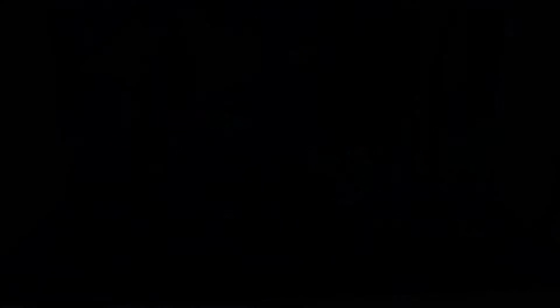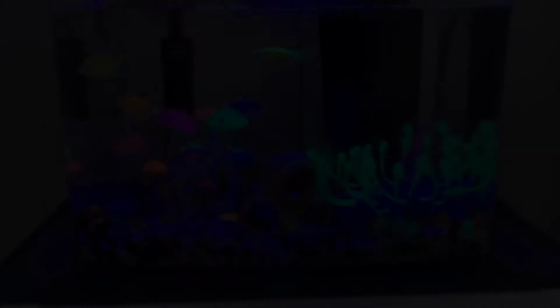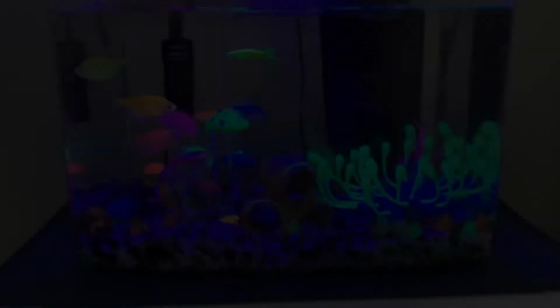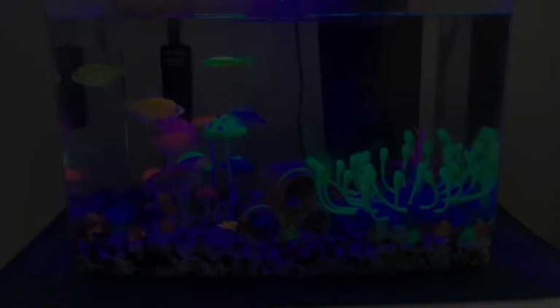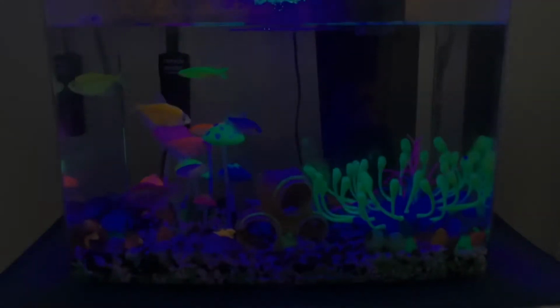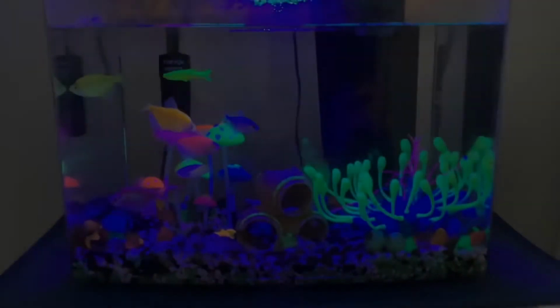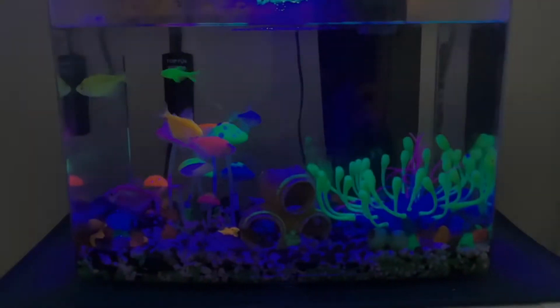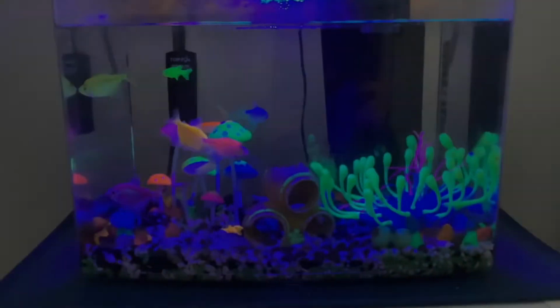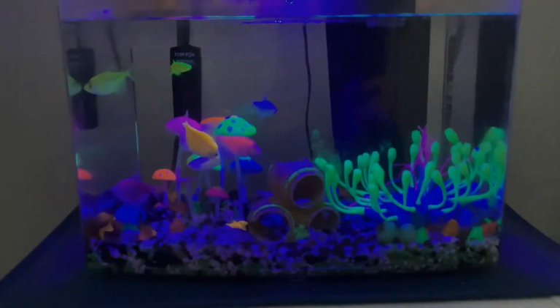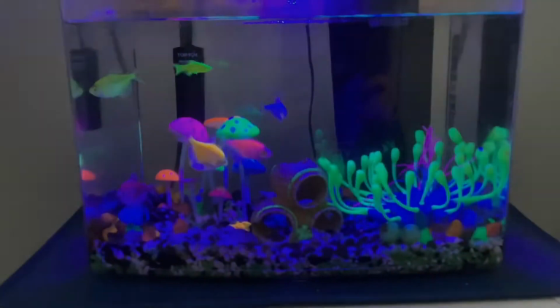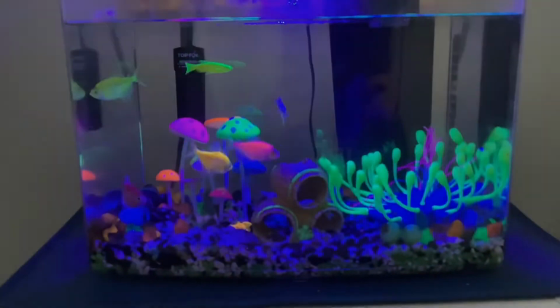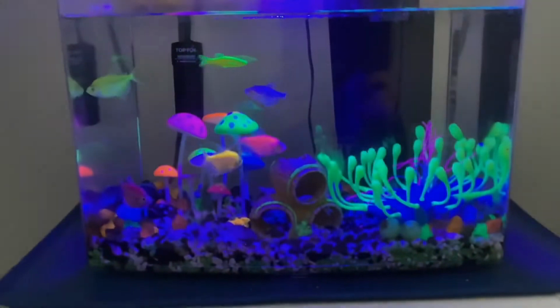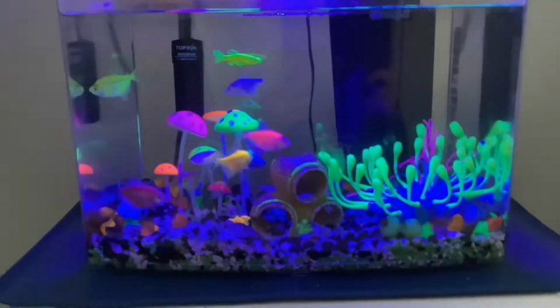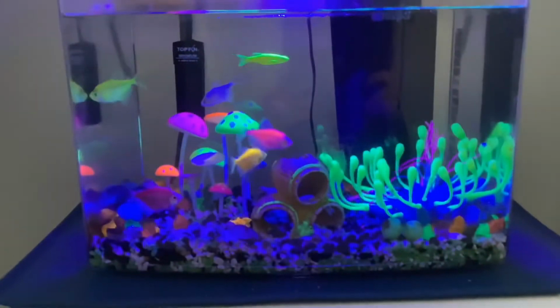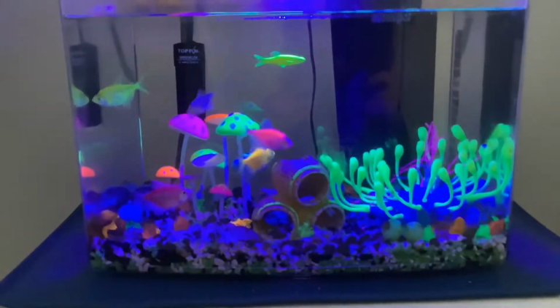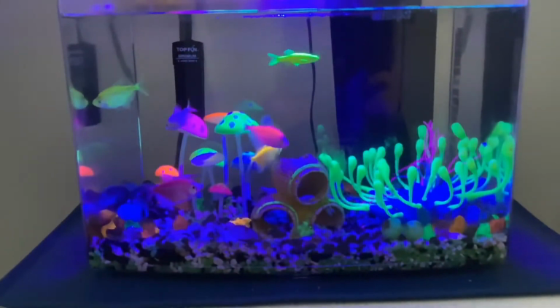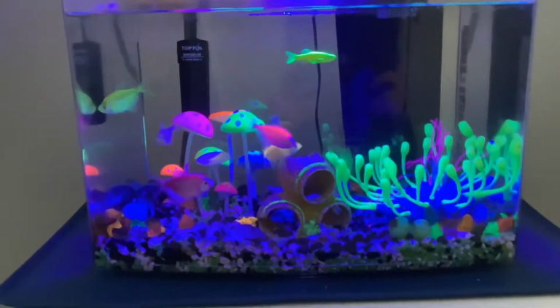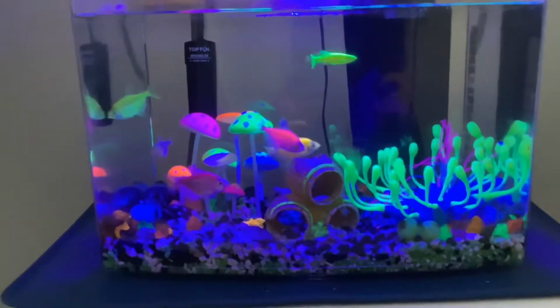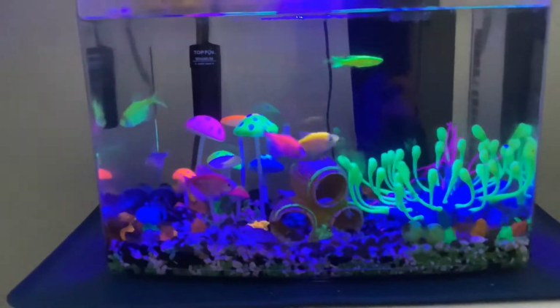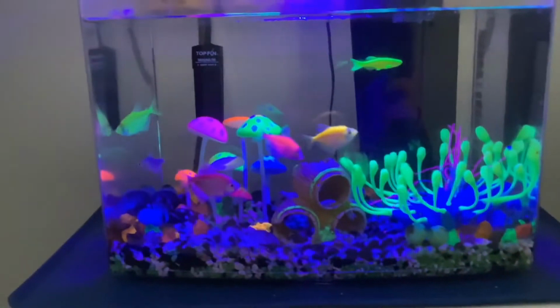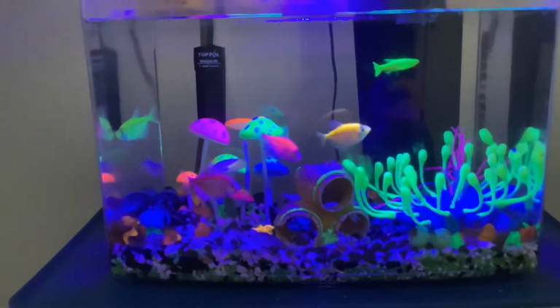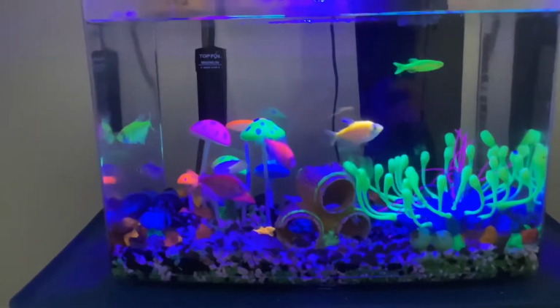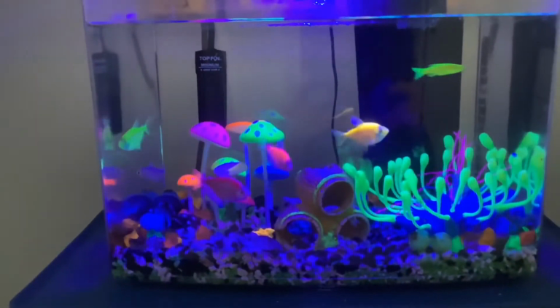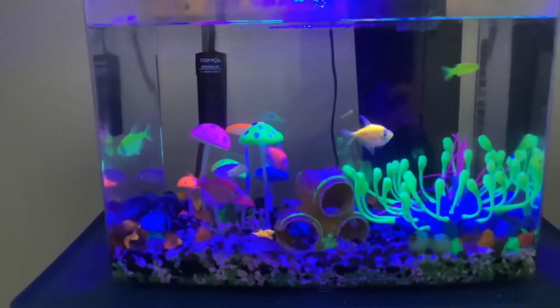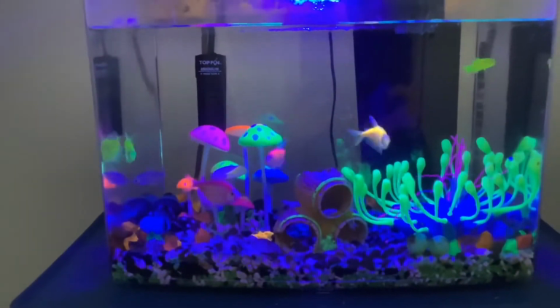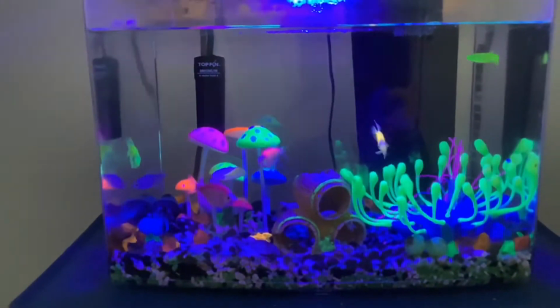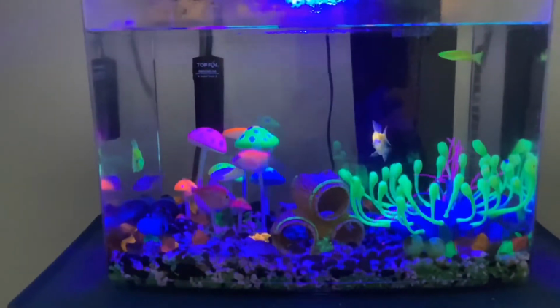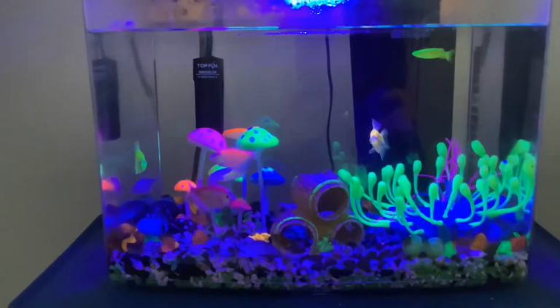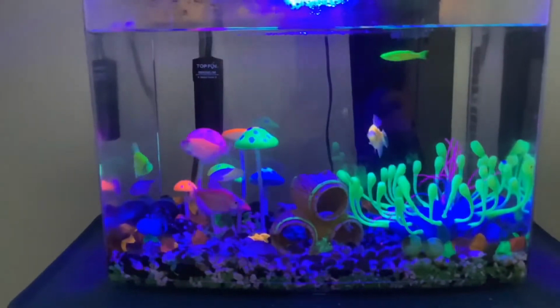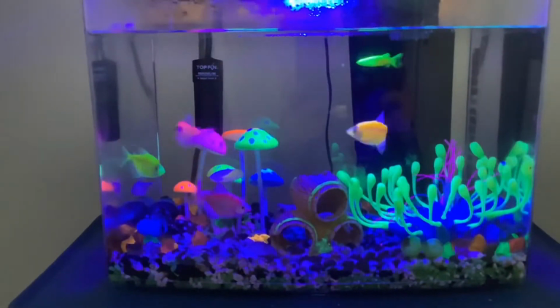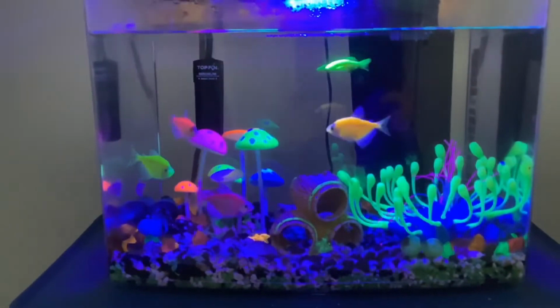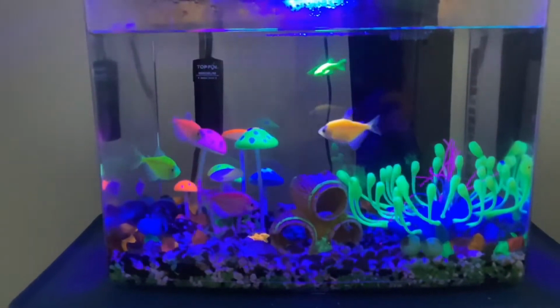Hi guys, today I will be showing you how to take care of your GlowFish aquarium in 2022.